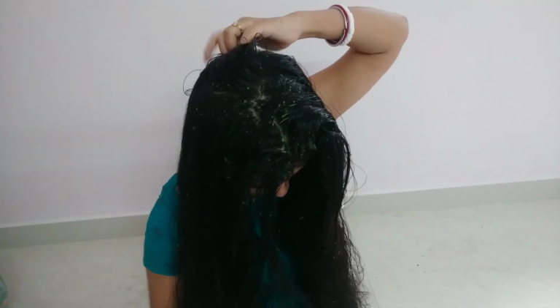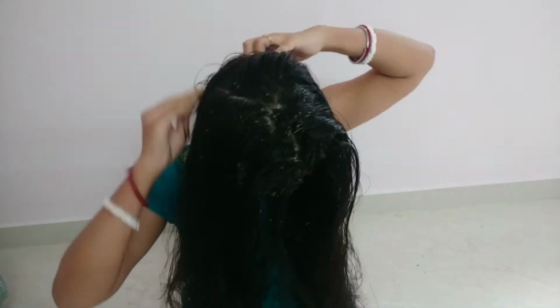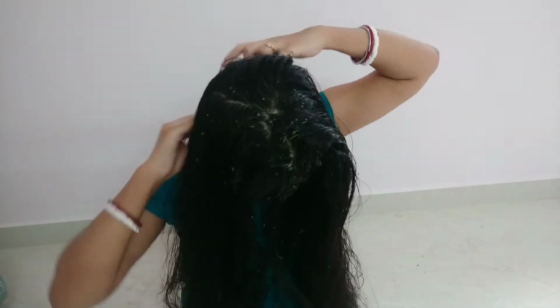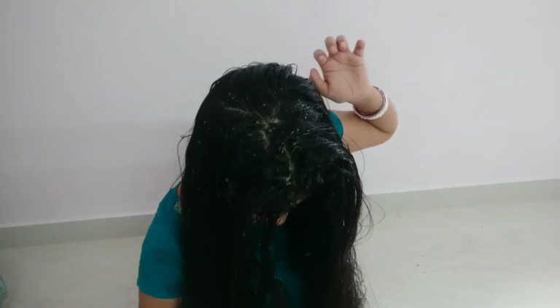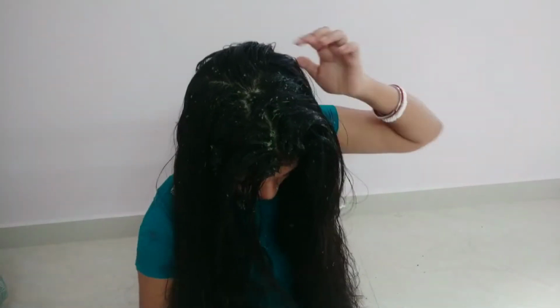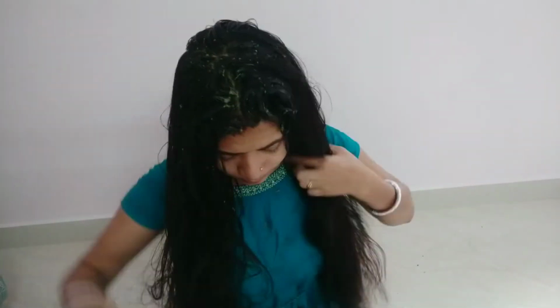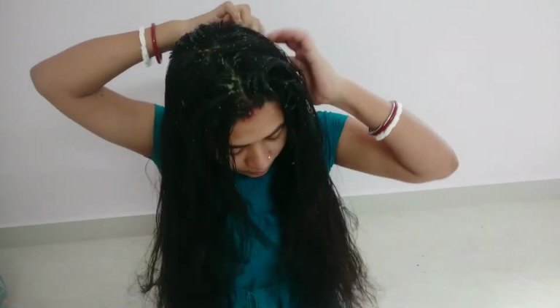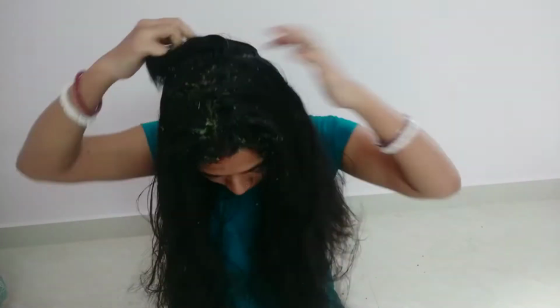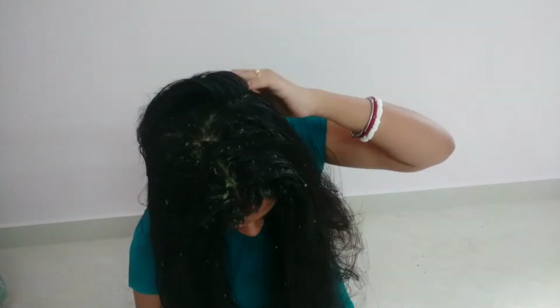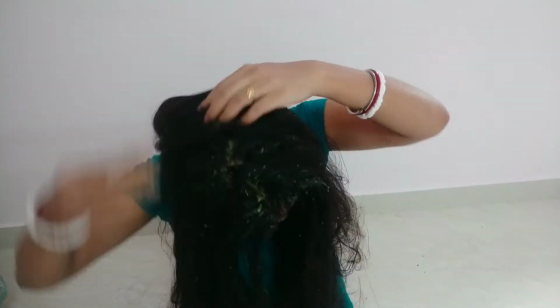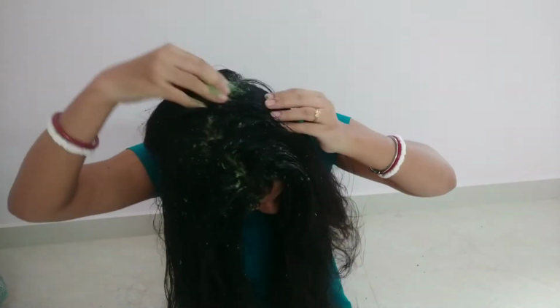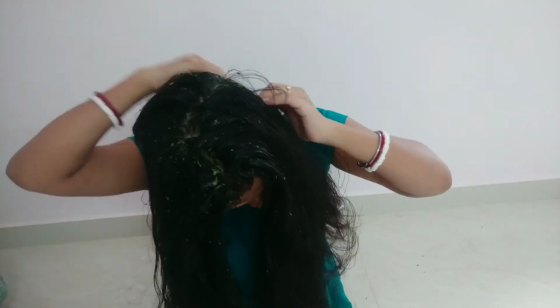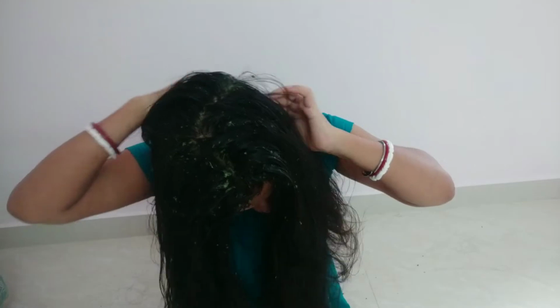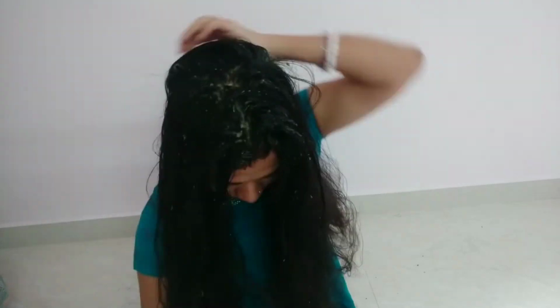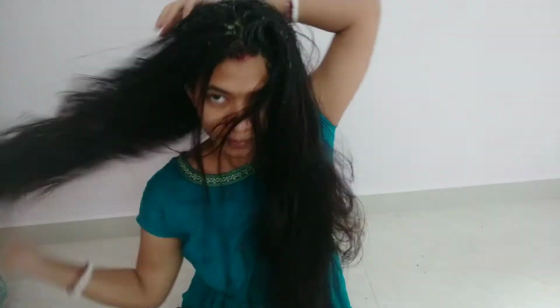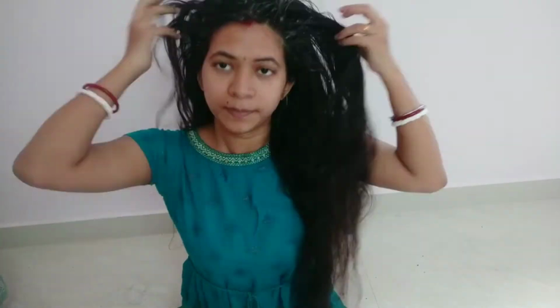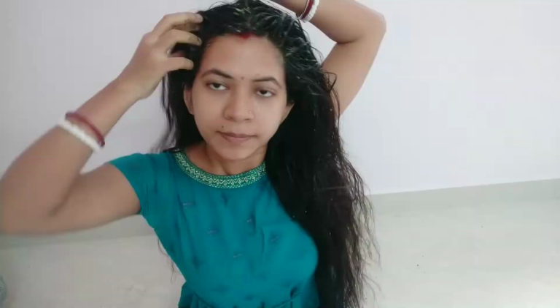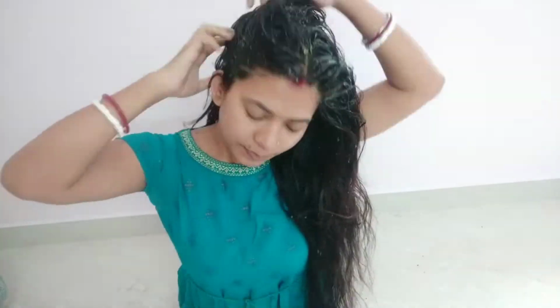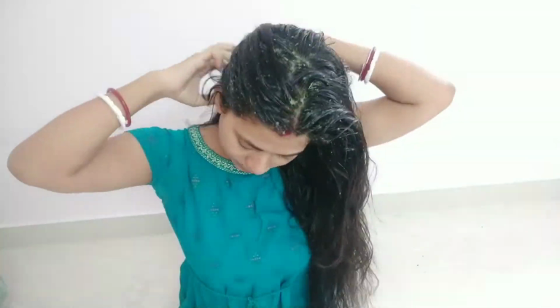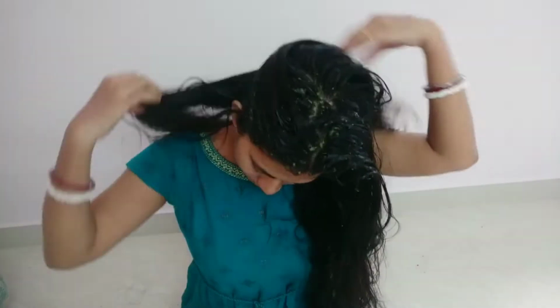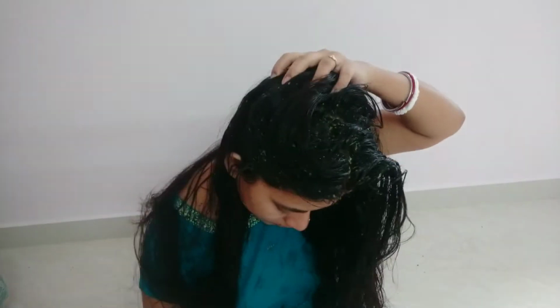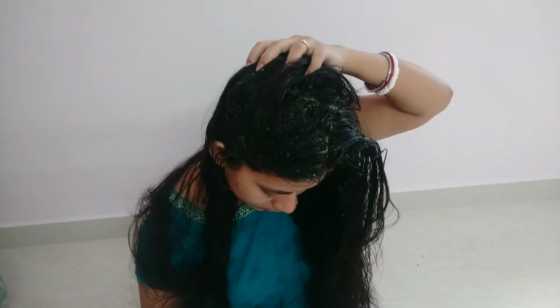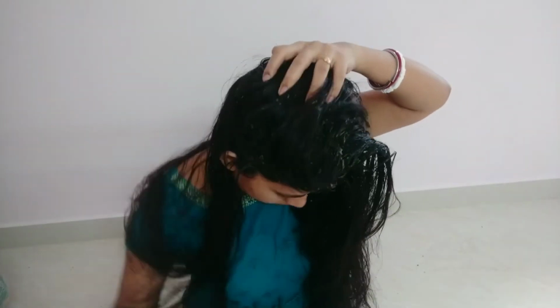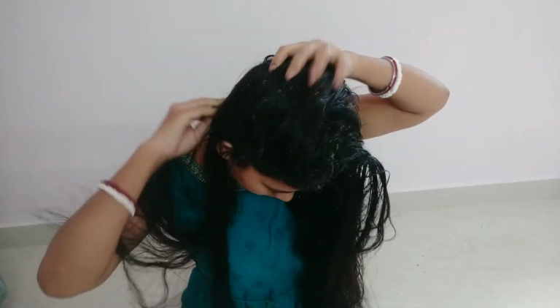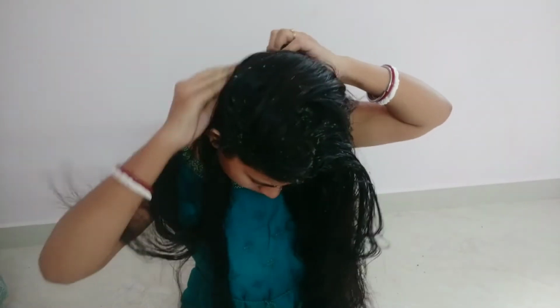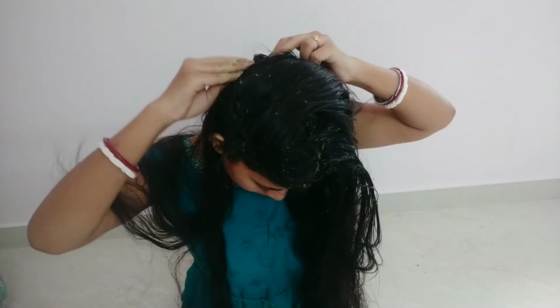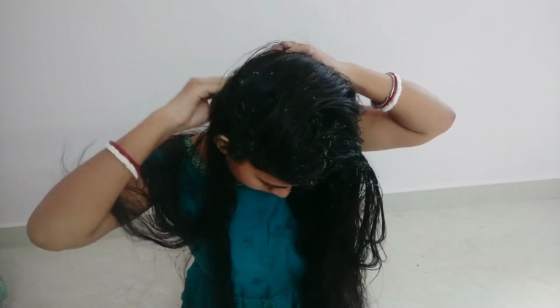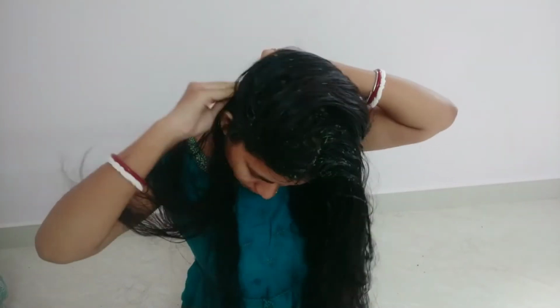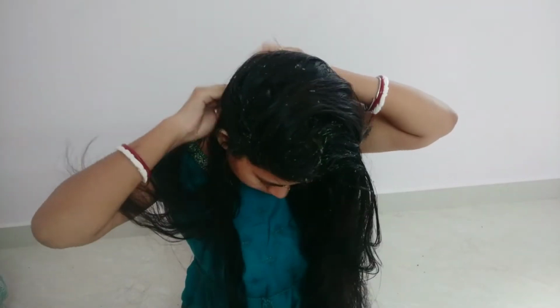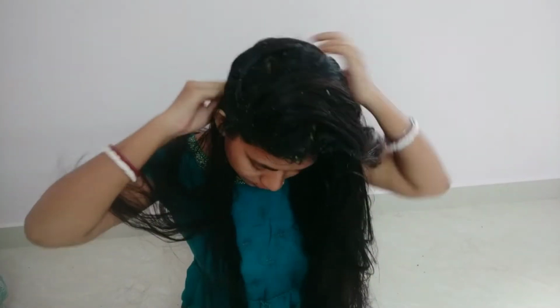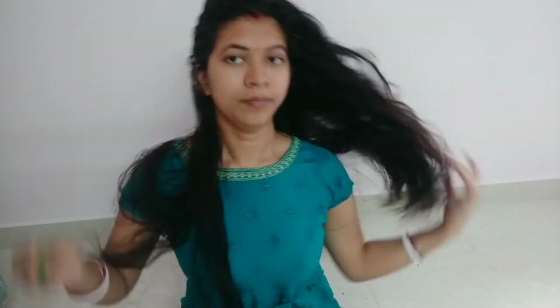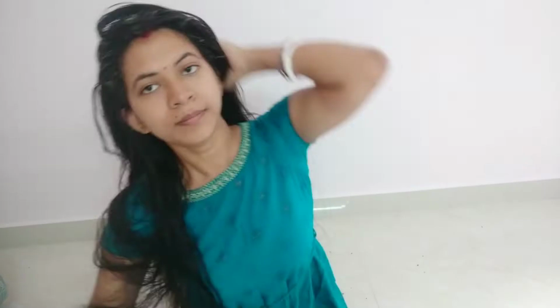You should know that it is fine with your hair. I want to apply it for 30 minutes.